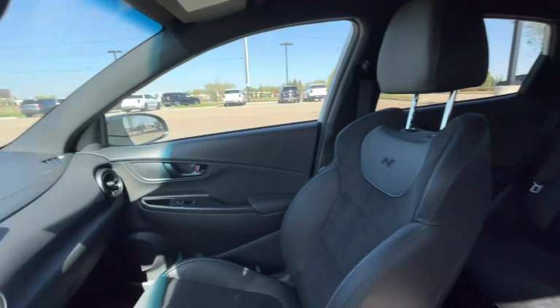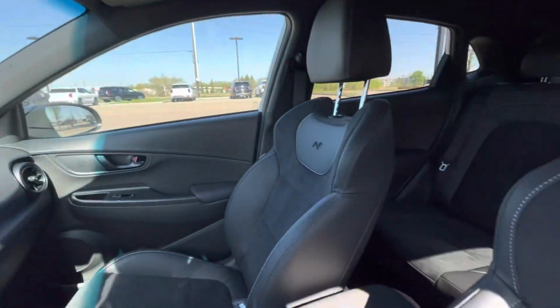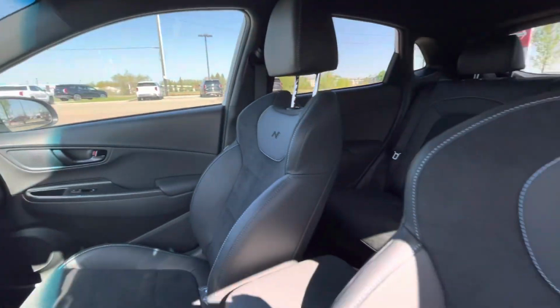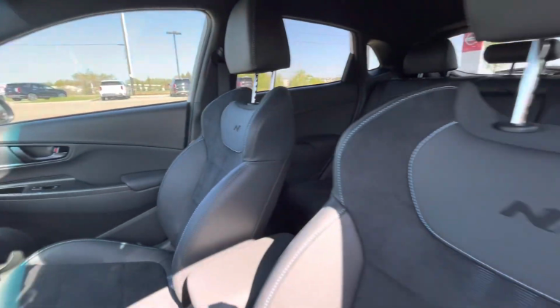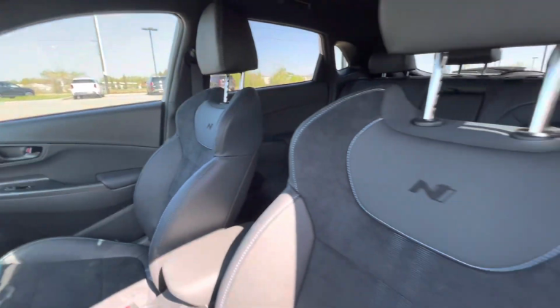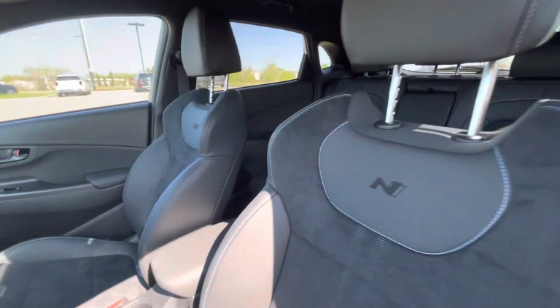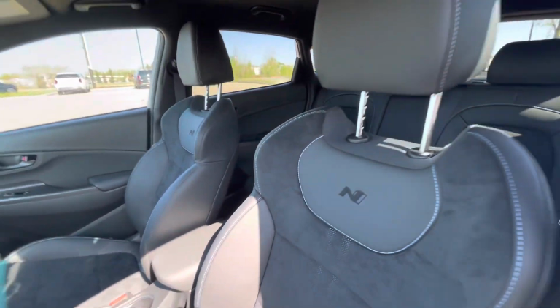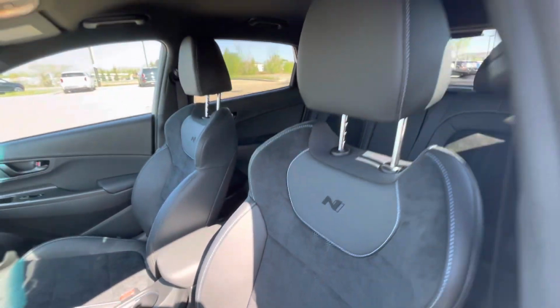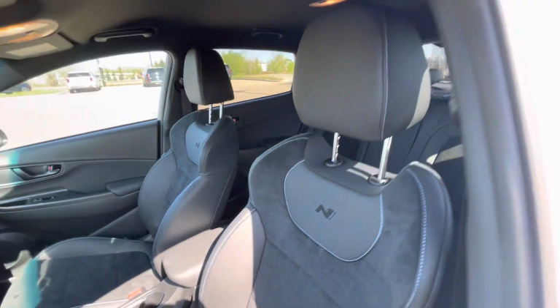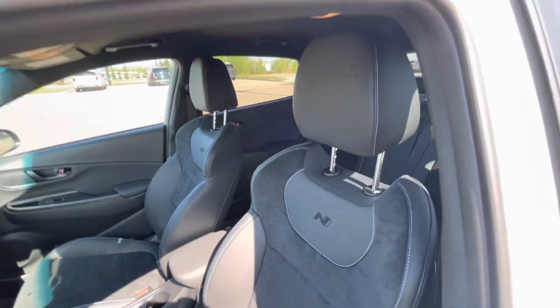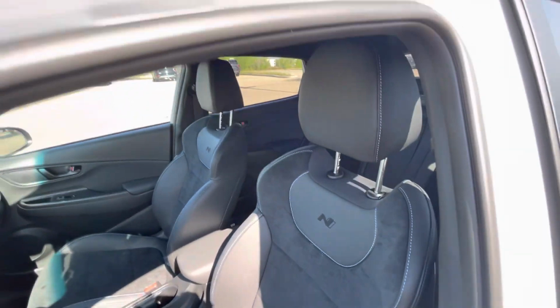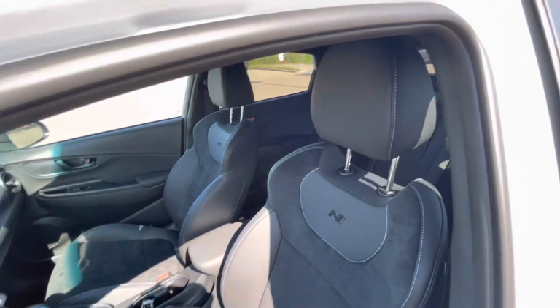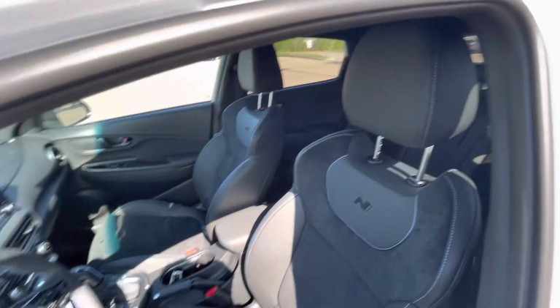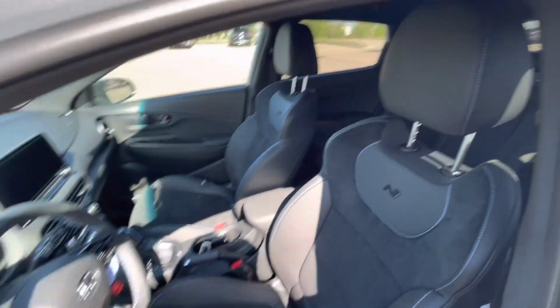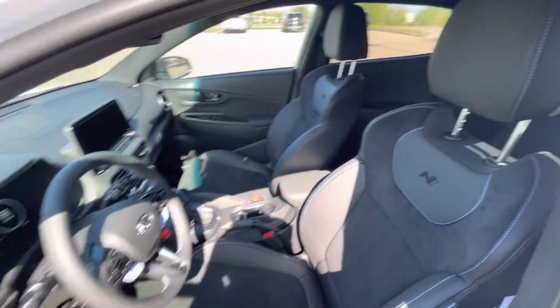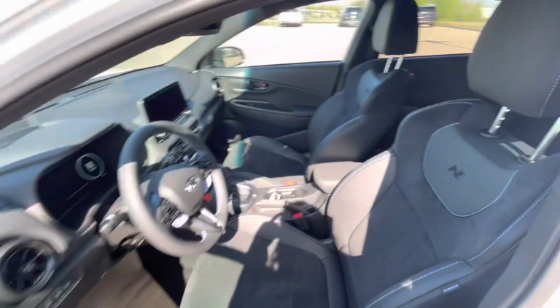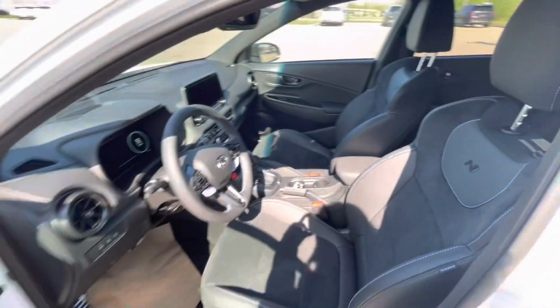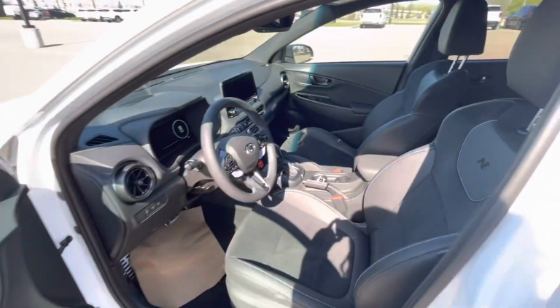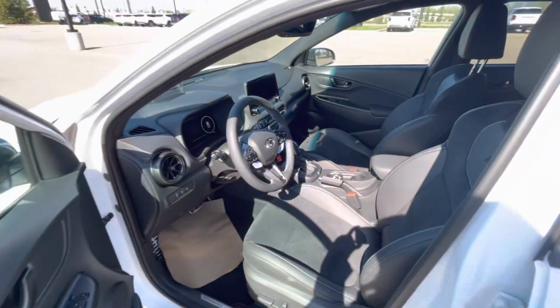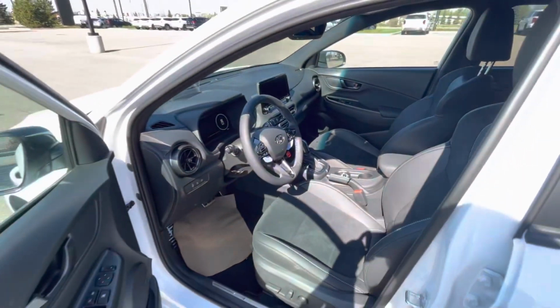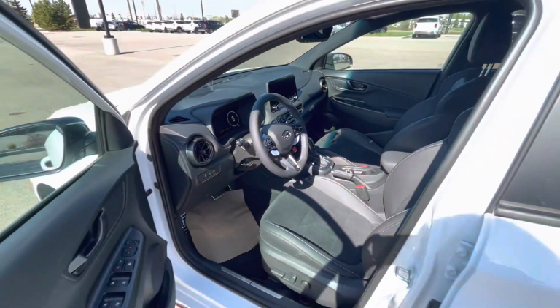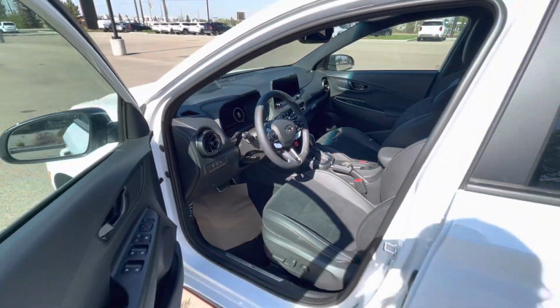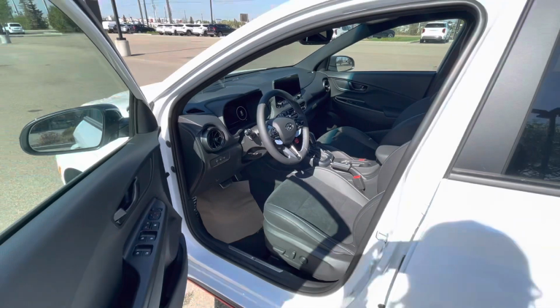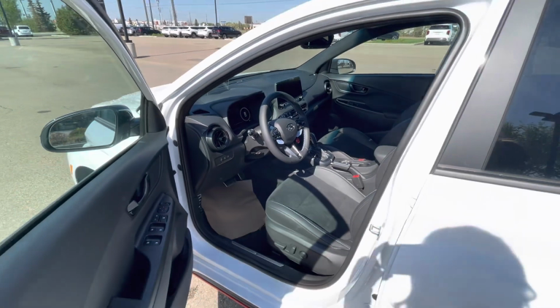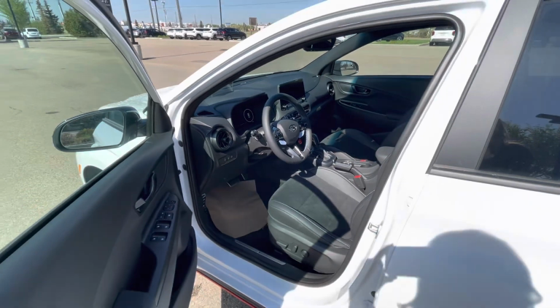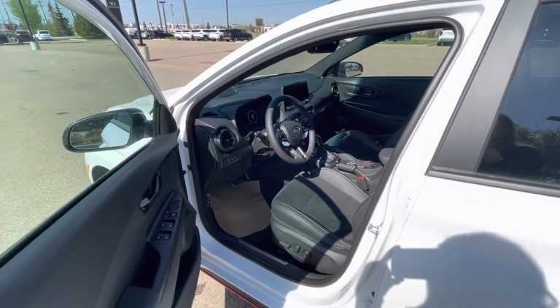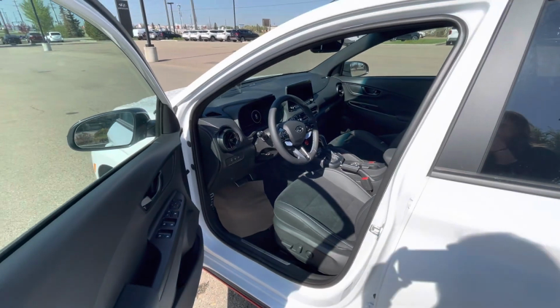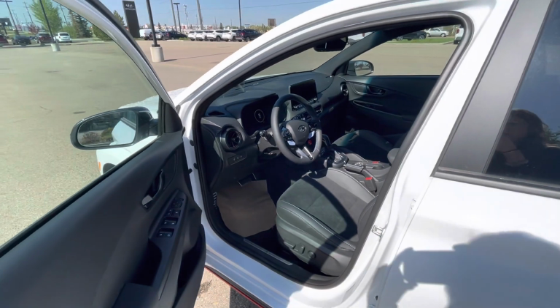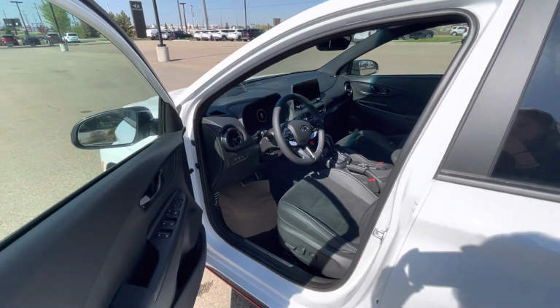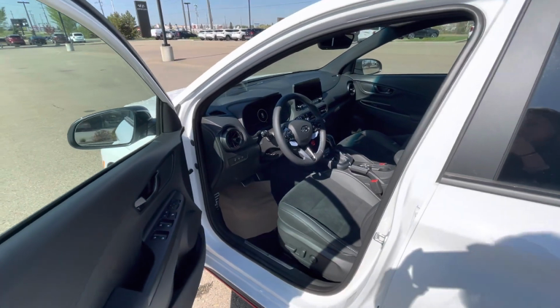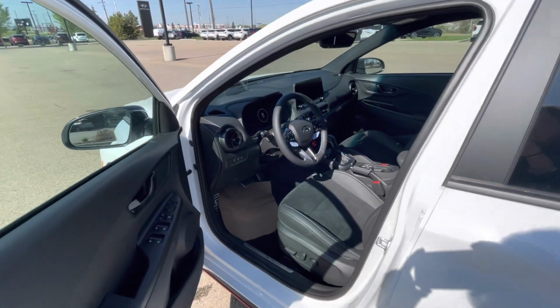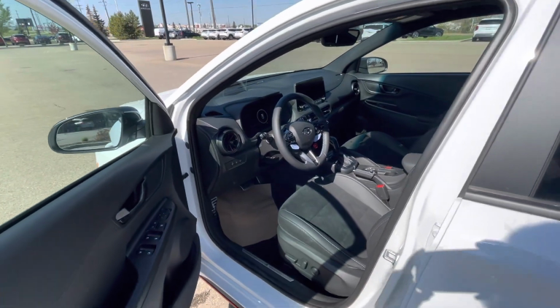This car looks great on camera, even better in person. Please let me know if you have any questions. Thank you!